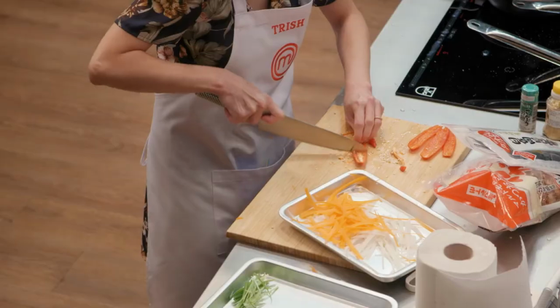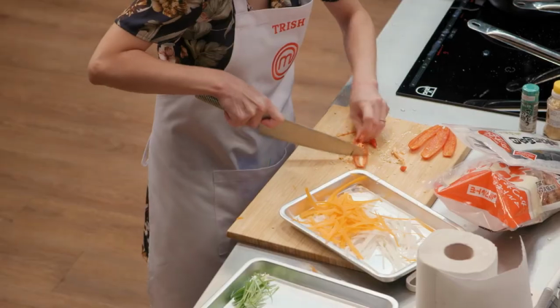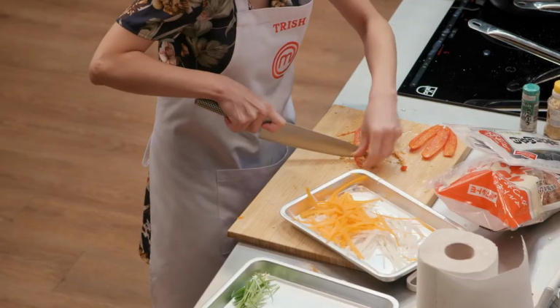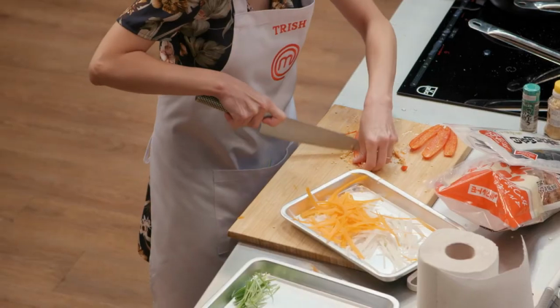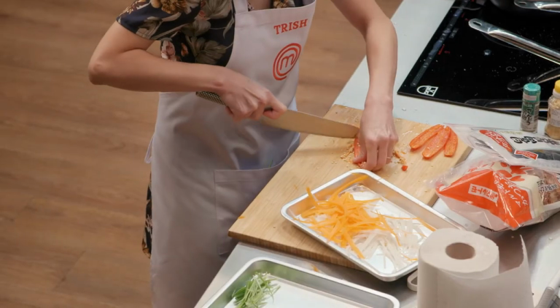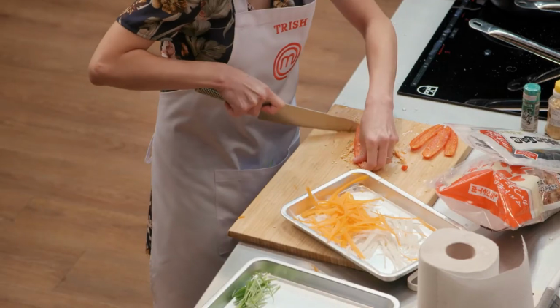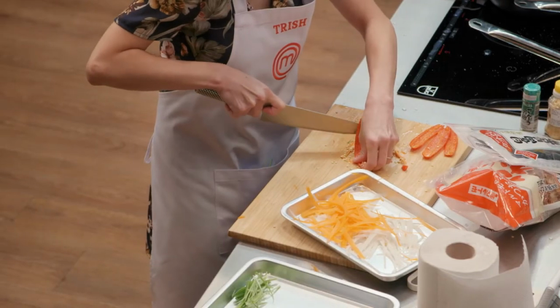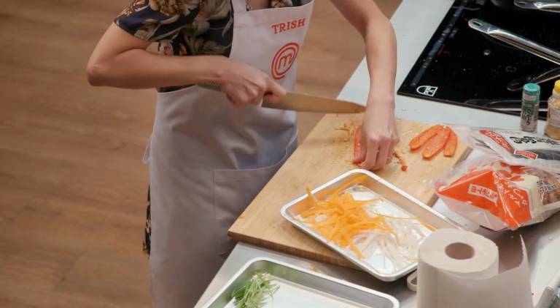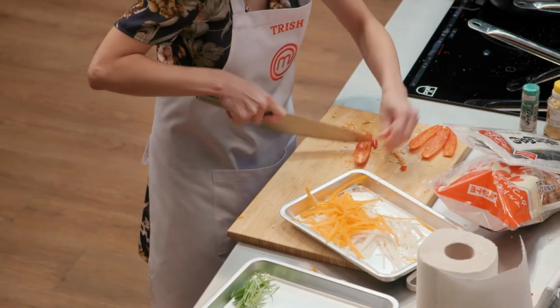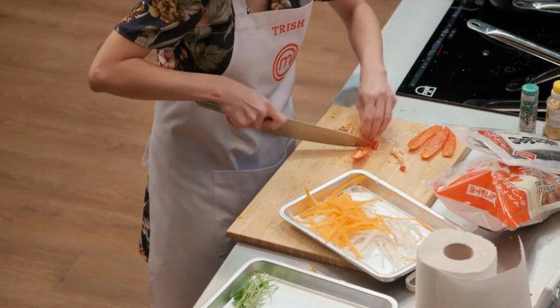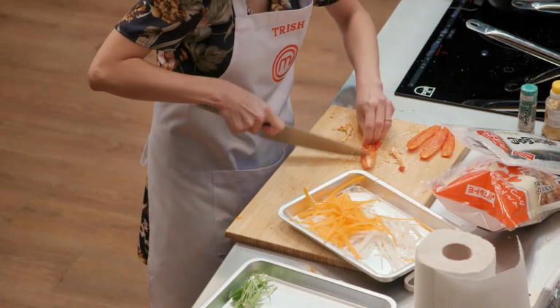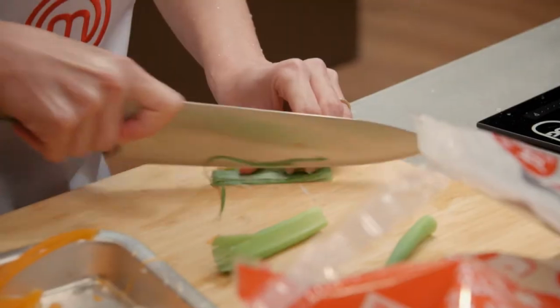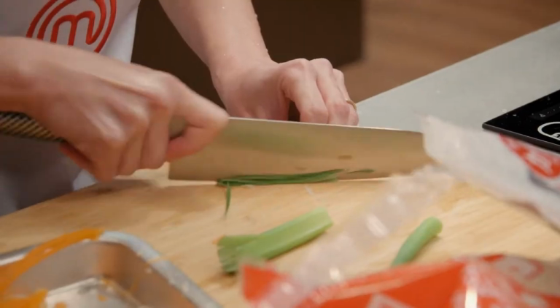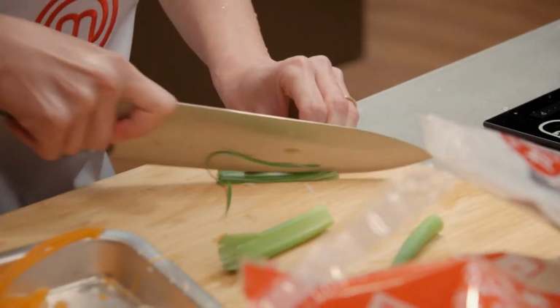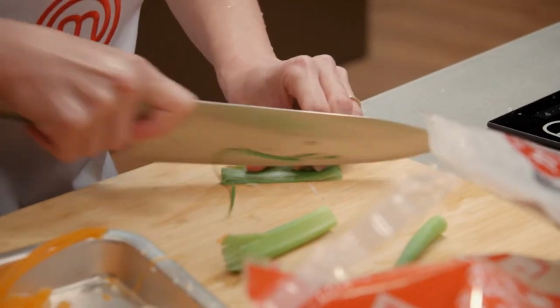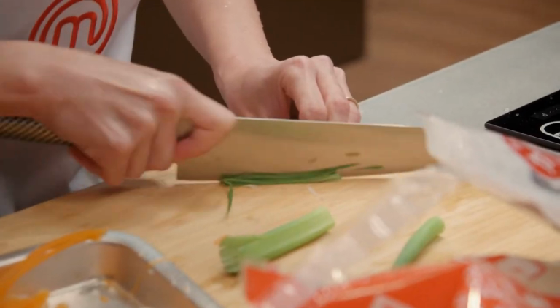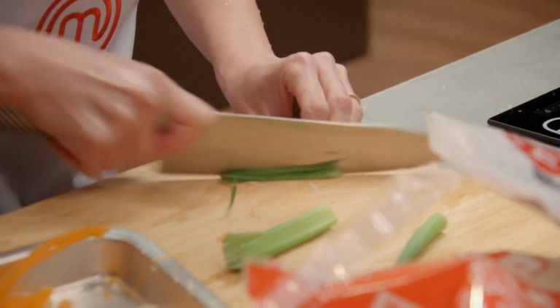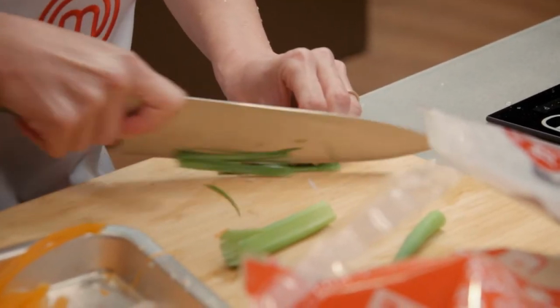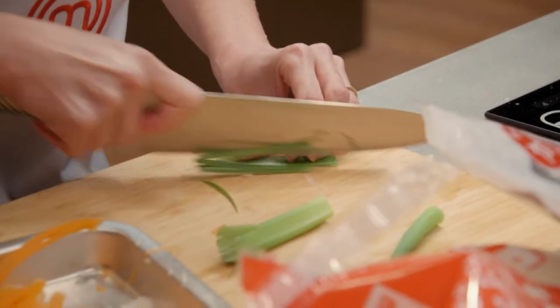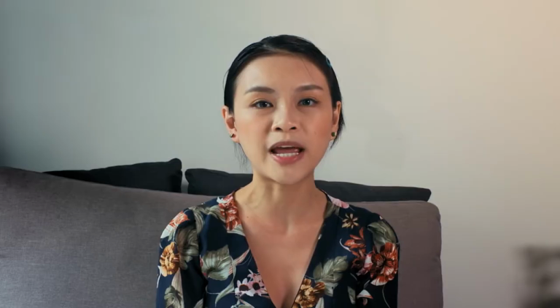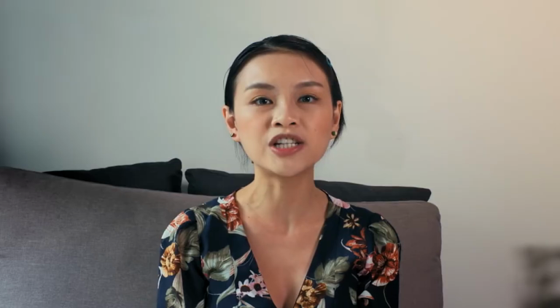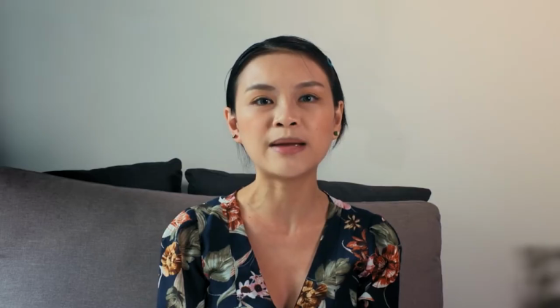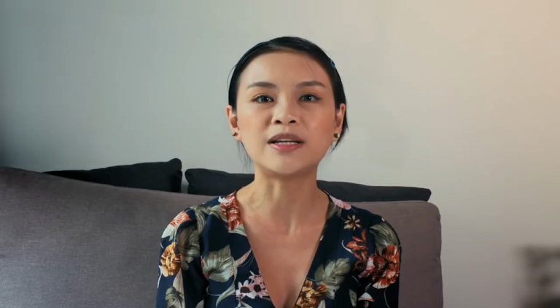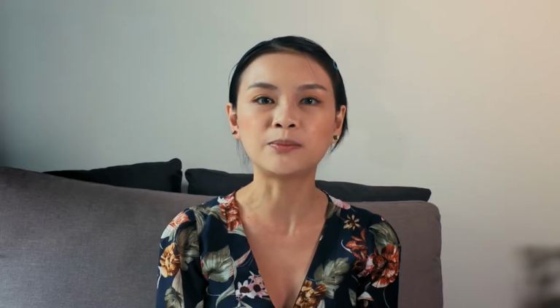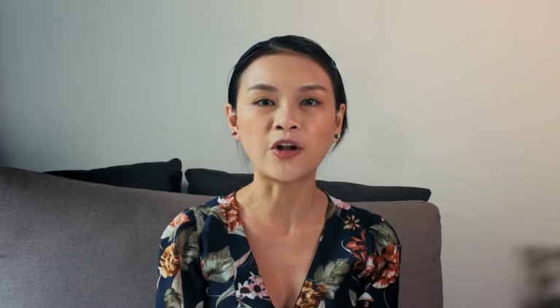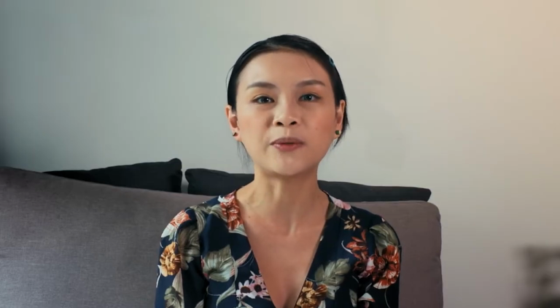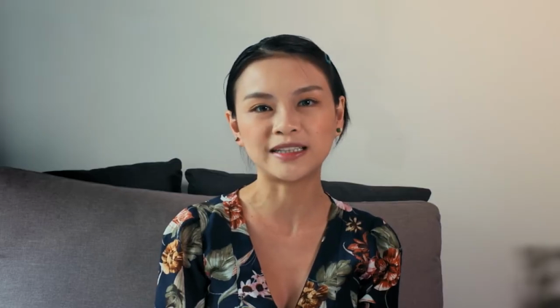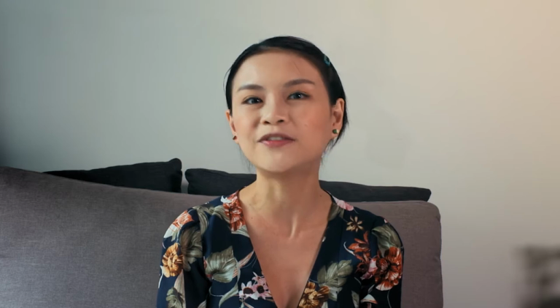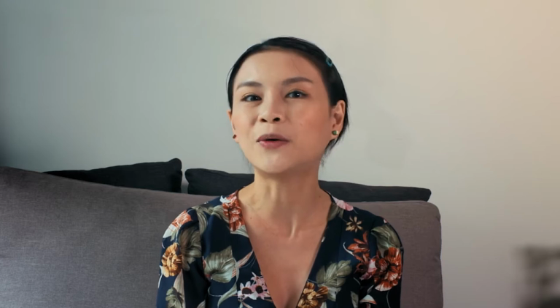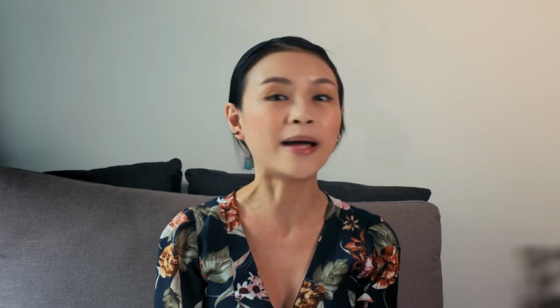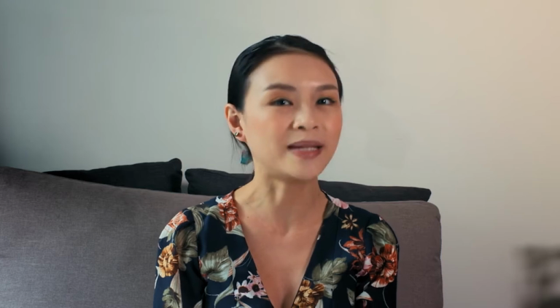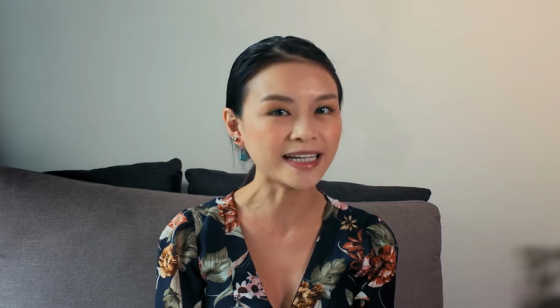Julienne the carrots, chilli, radish and scallion. Blanch them in boiling water for one minute.